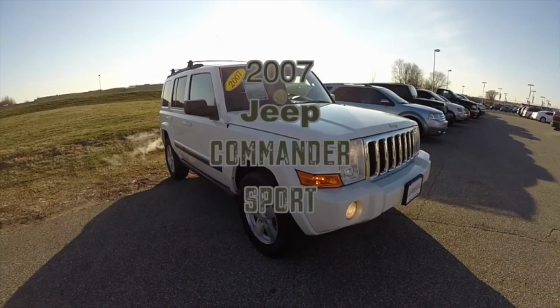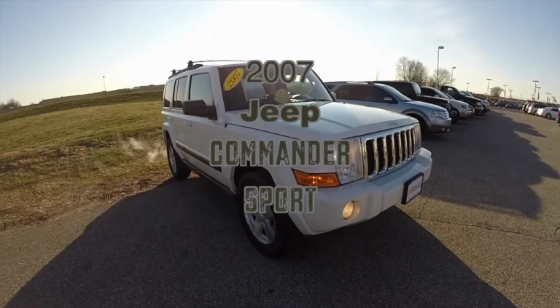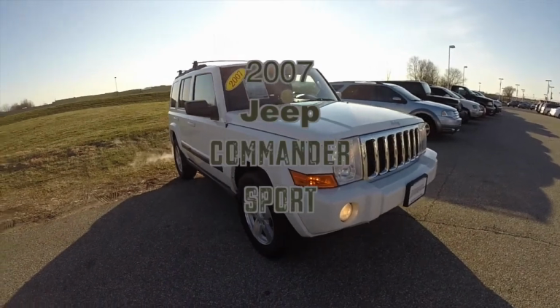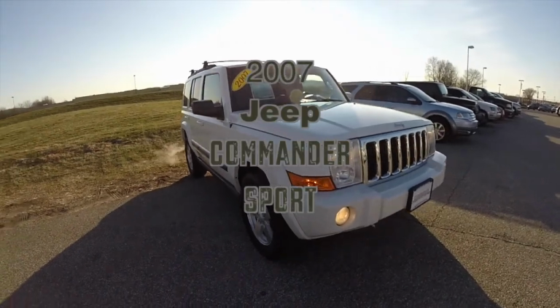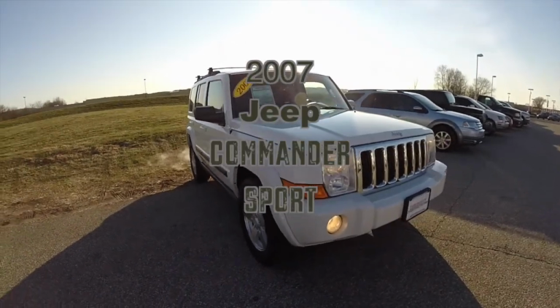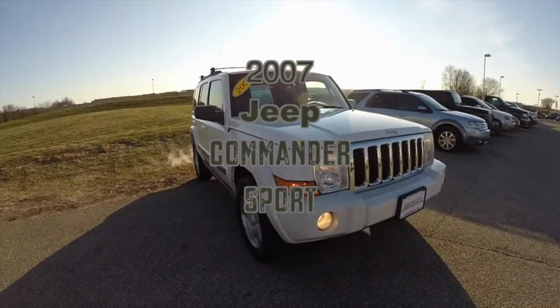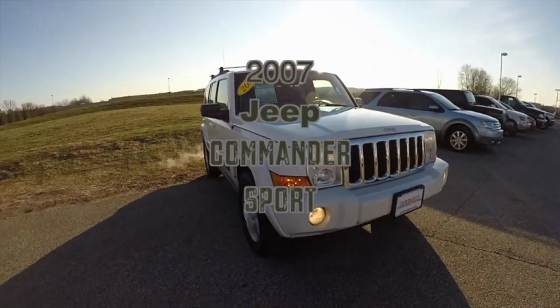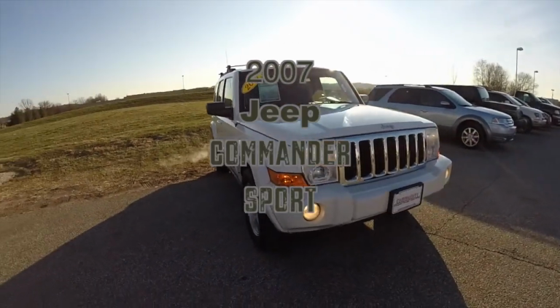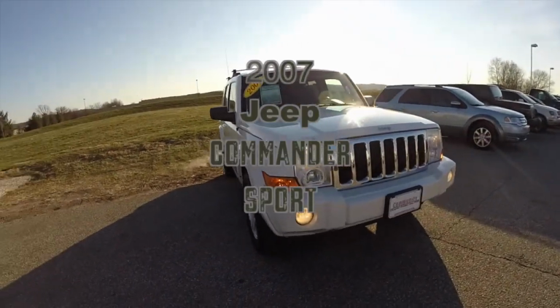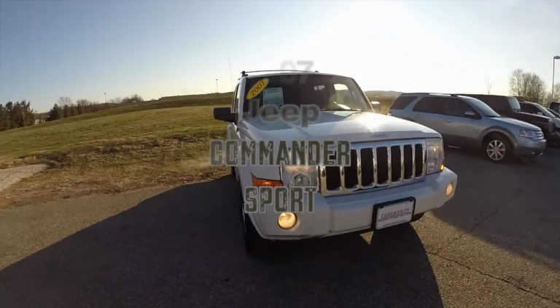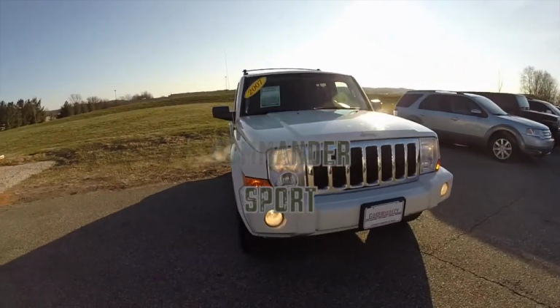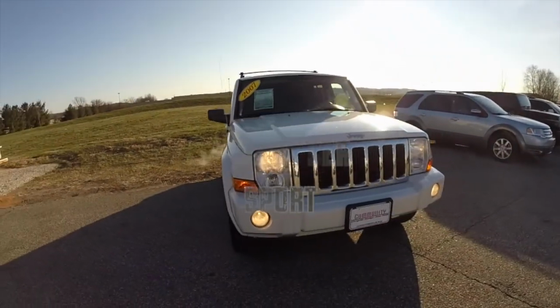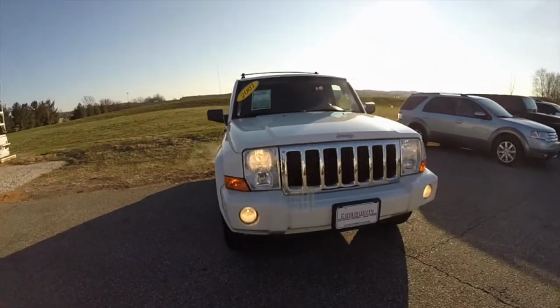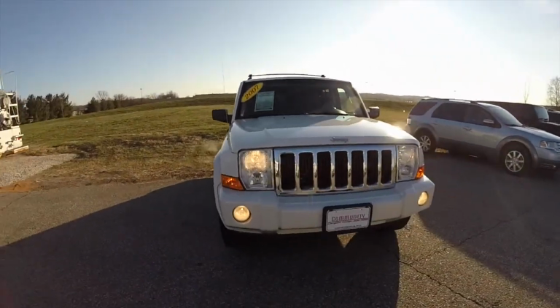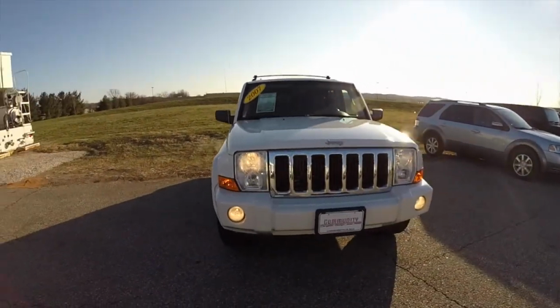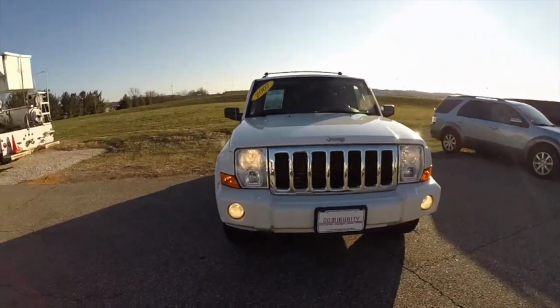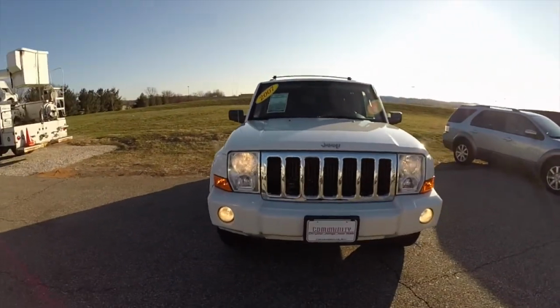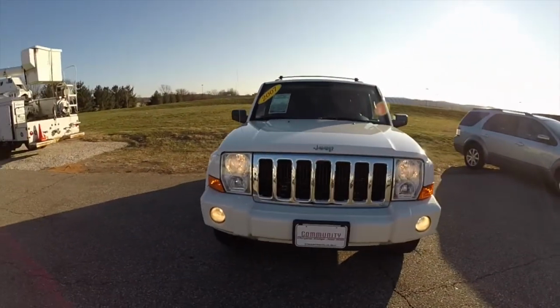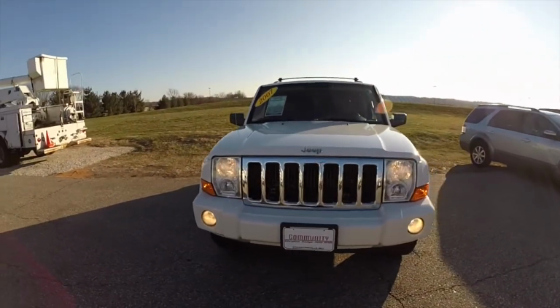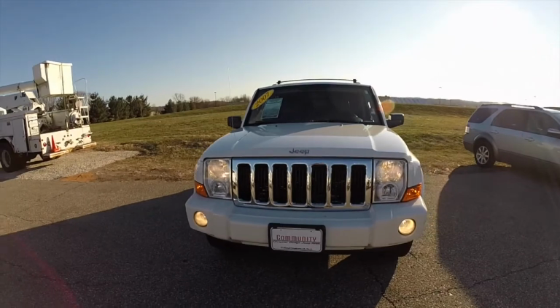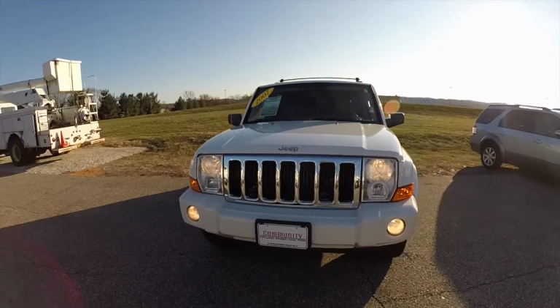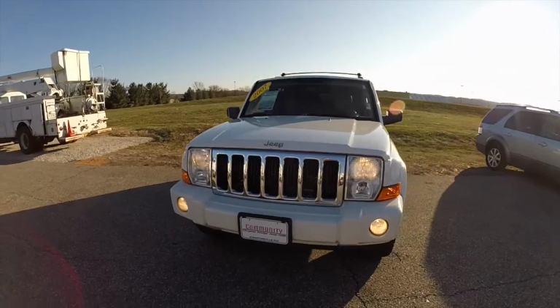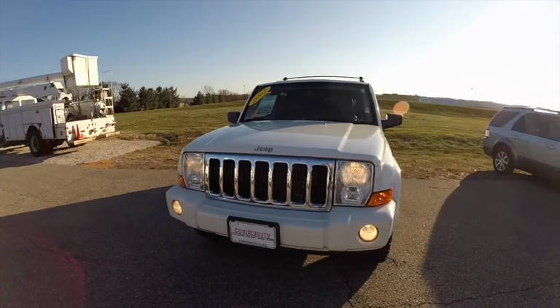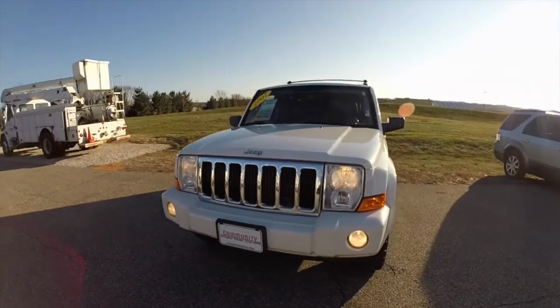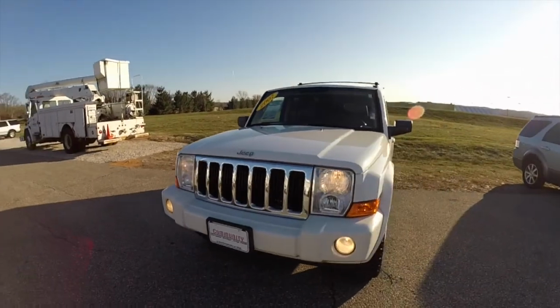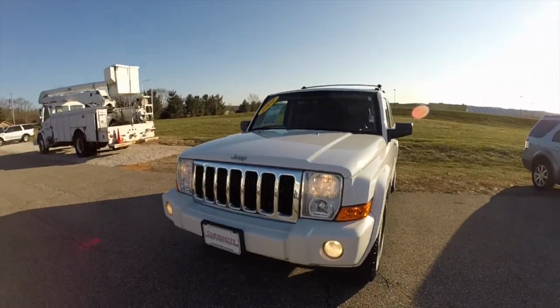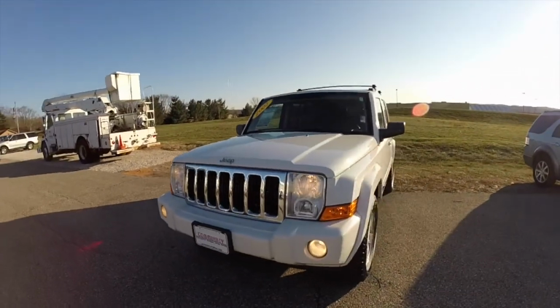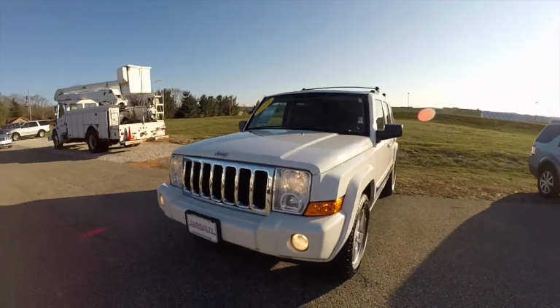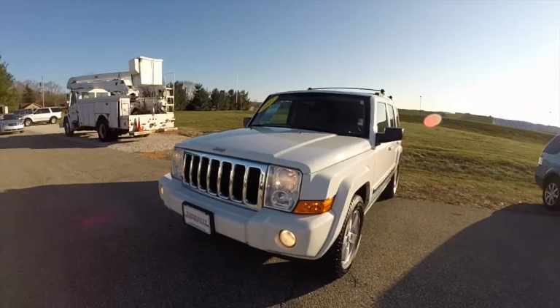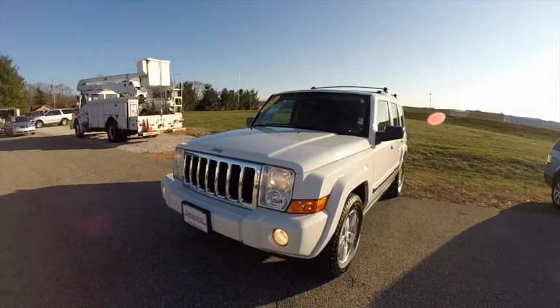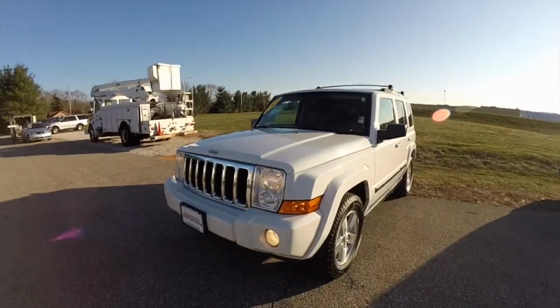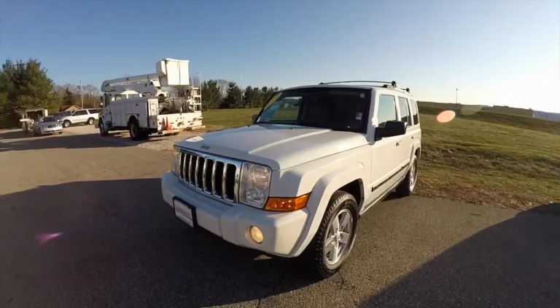Hello everyone. Today we're going to take a quick walk around look at this 2007 Jeep Commander Sport.